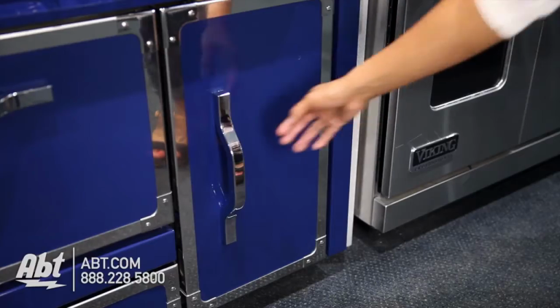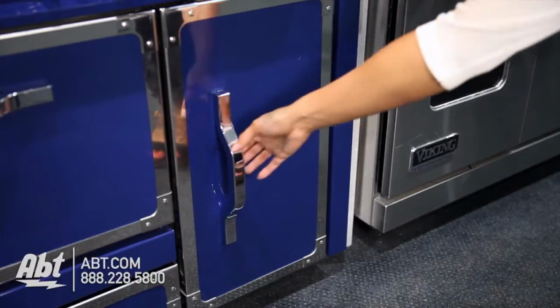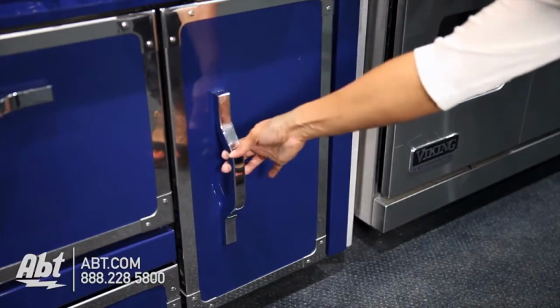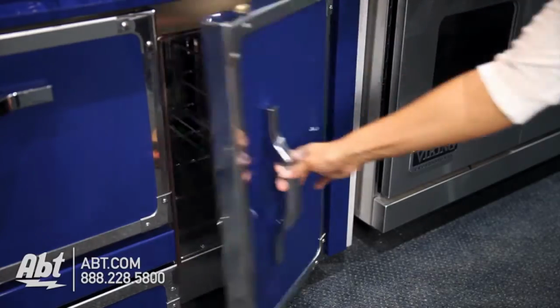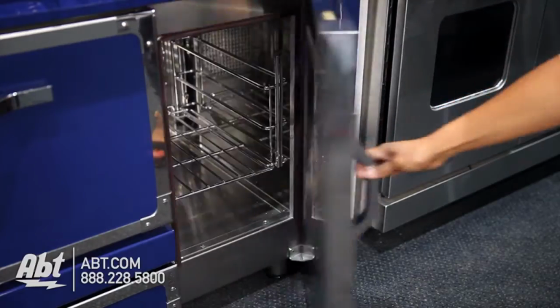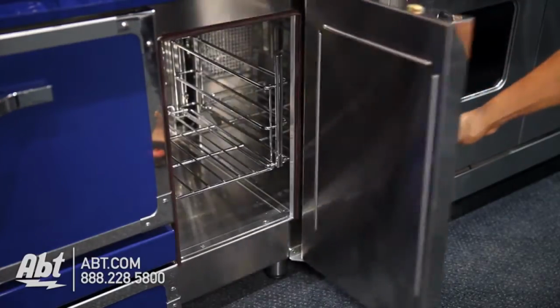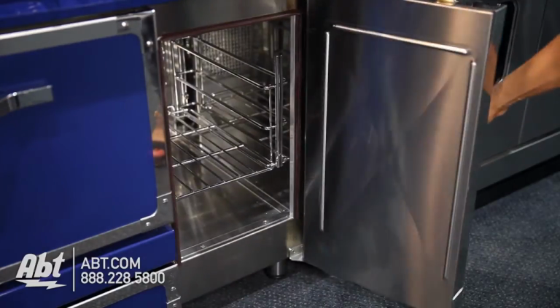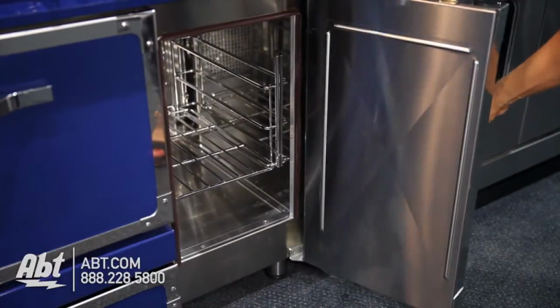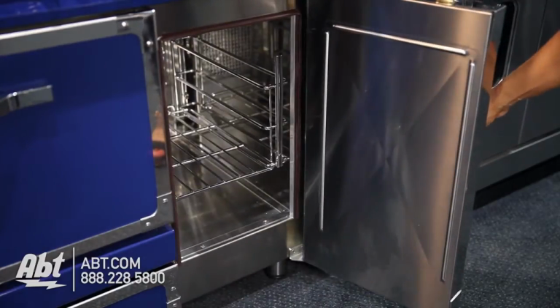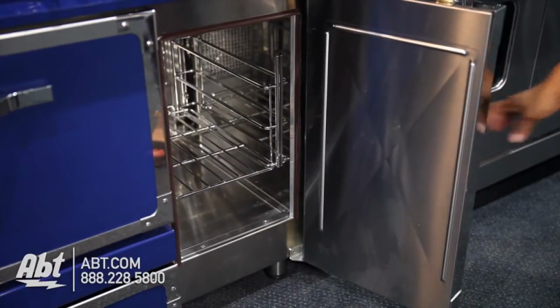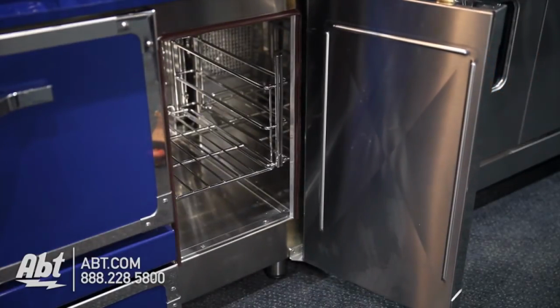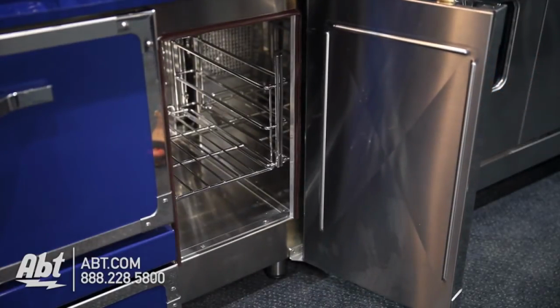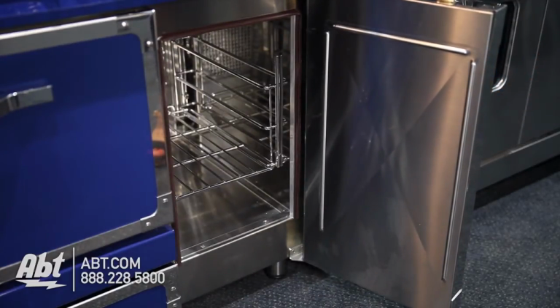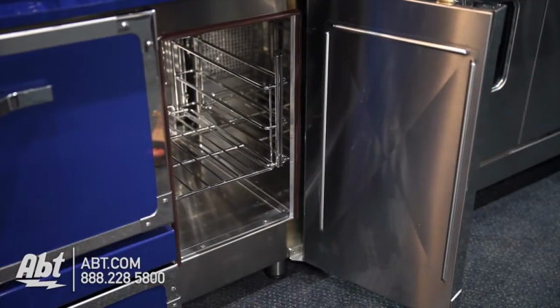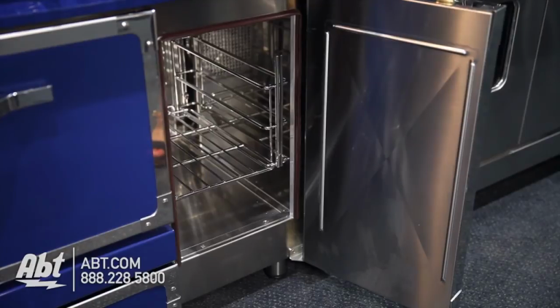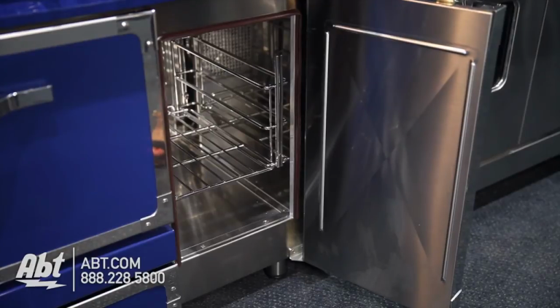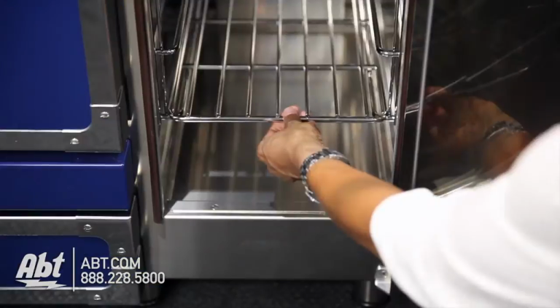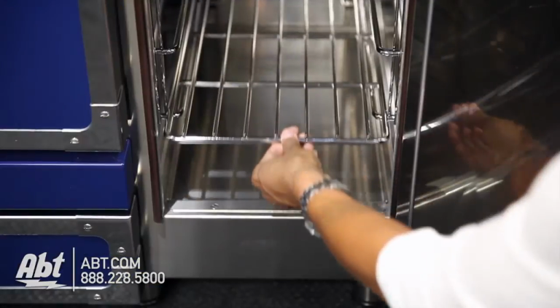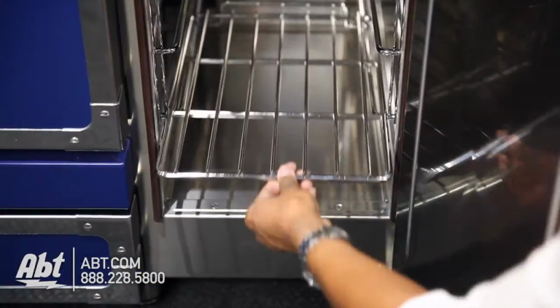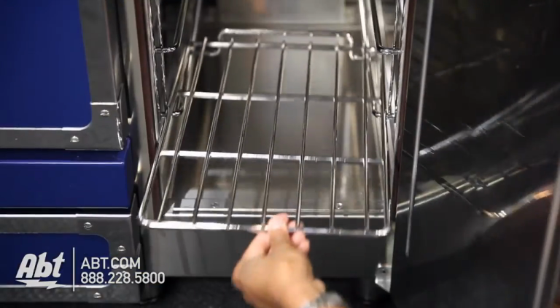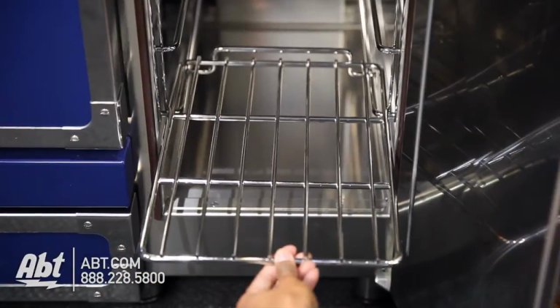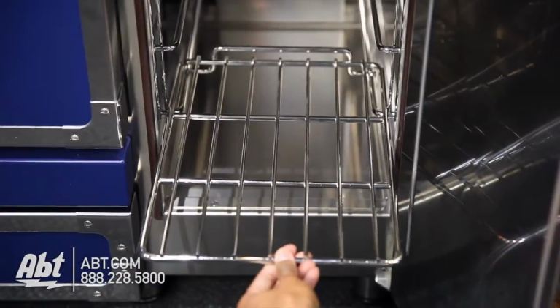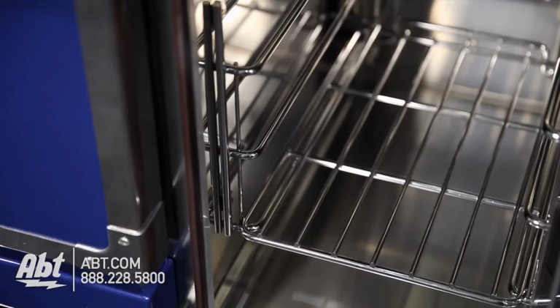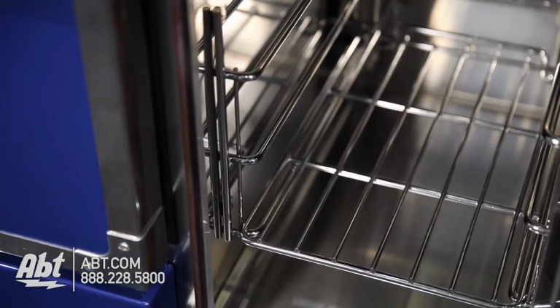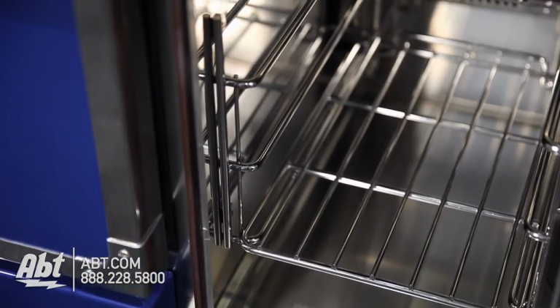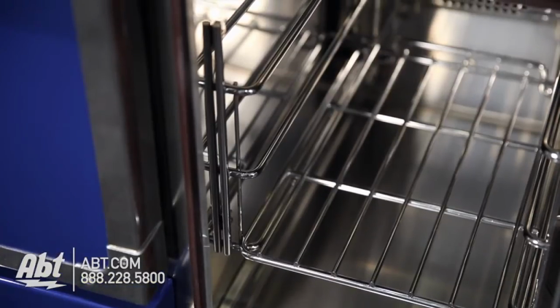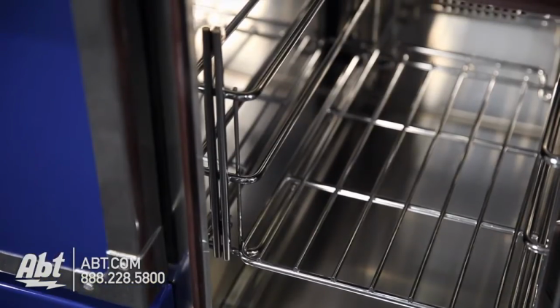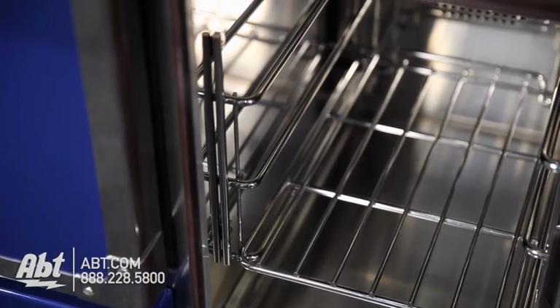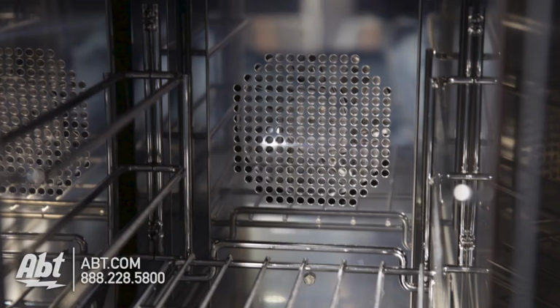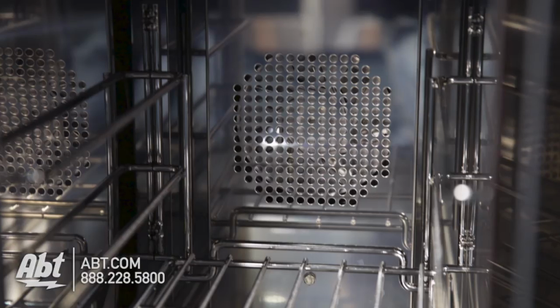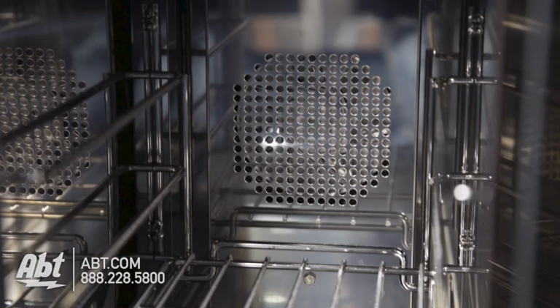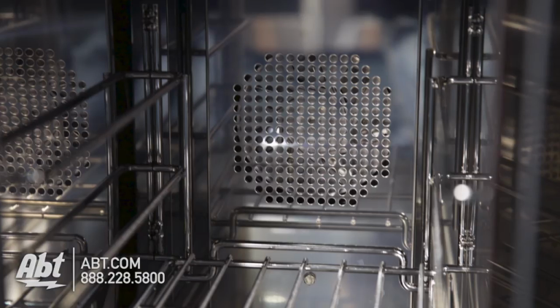The 2.4 cubic foot side oven has a side swing door, one flat rack, three rack positions, and a convection fan.